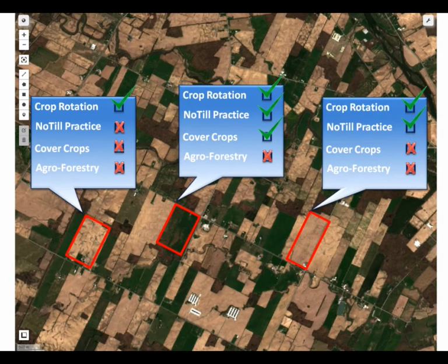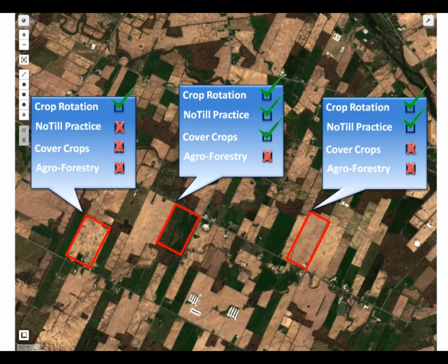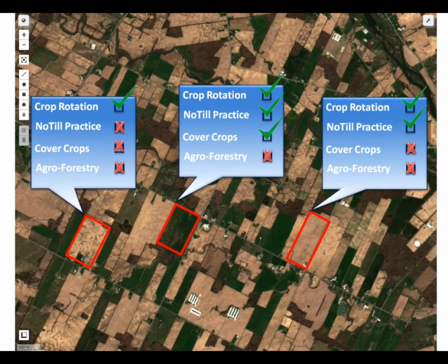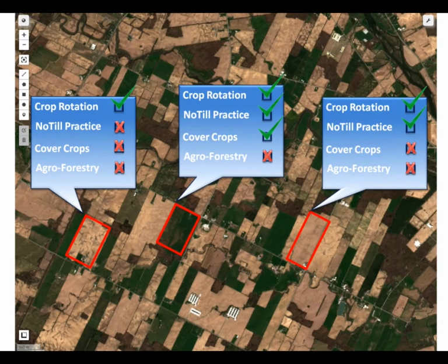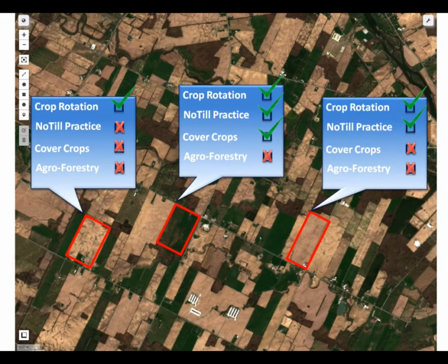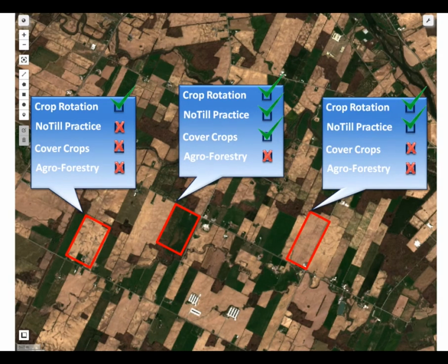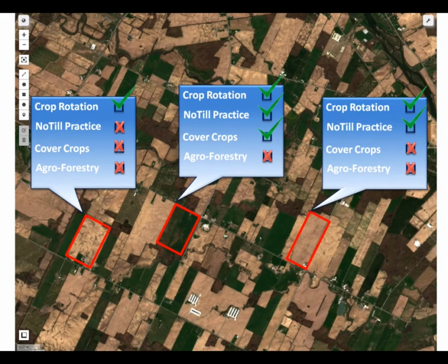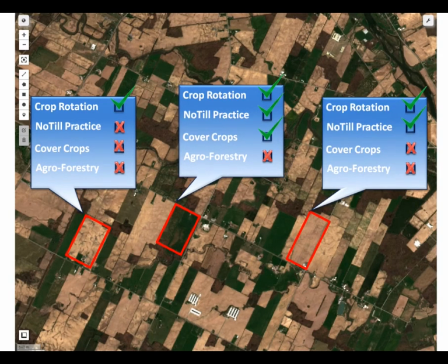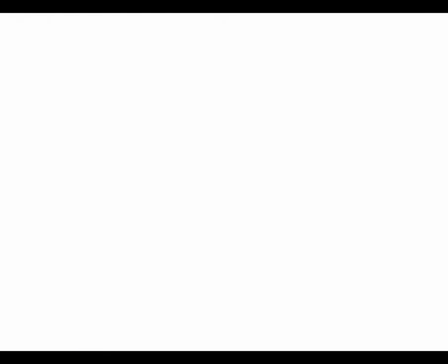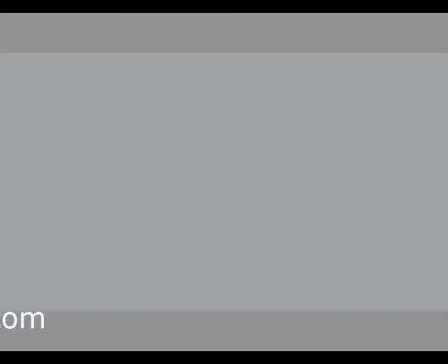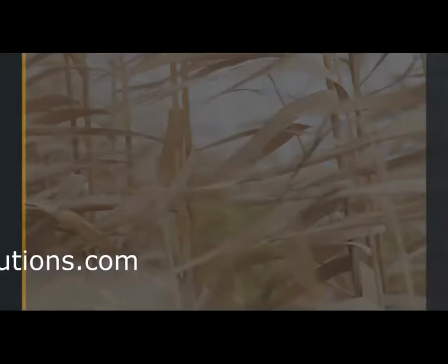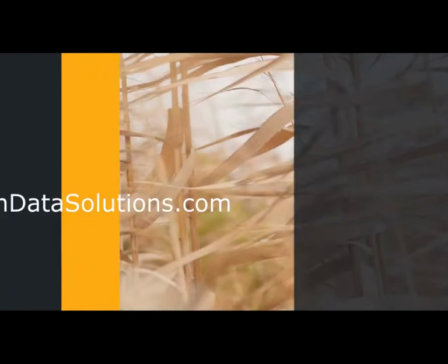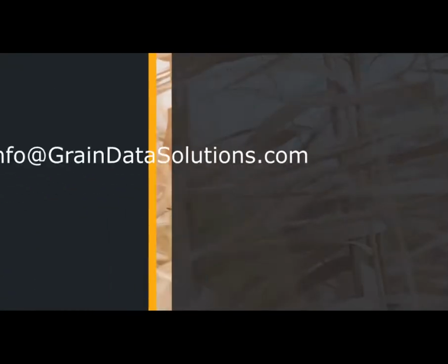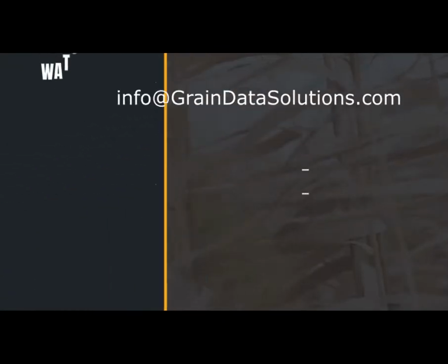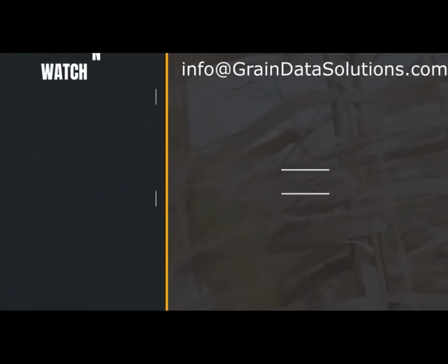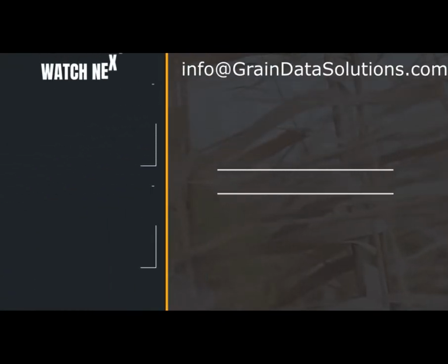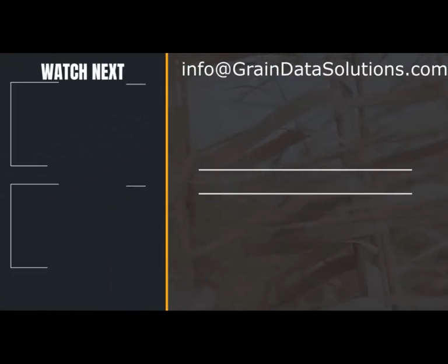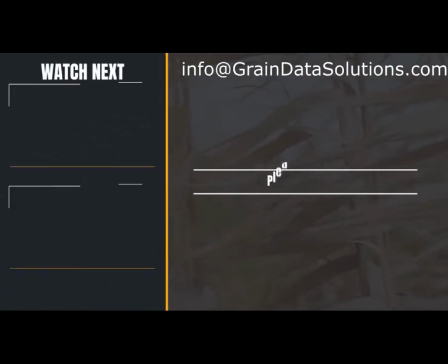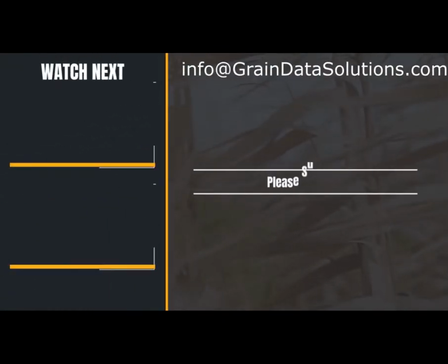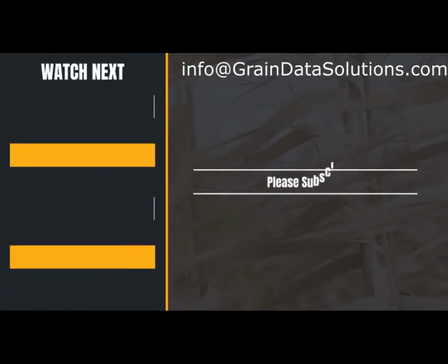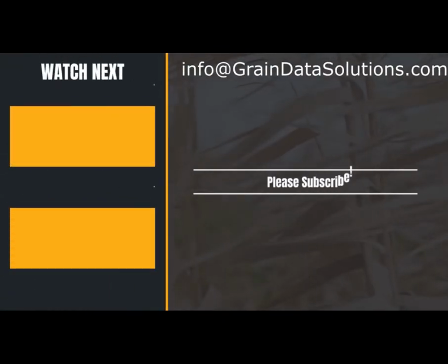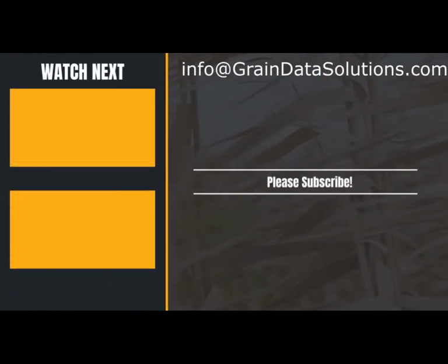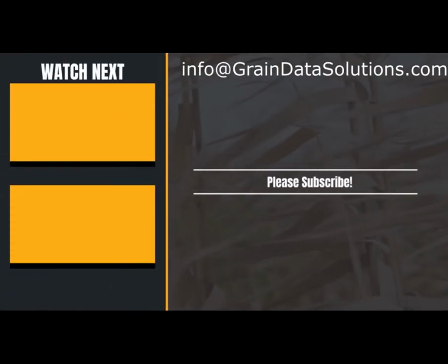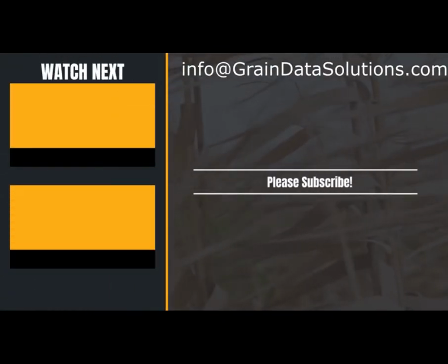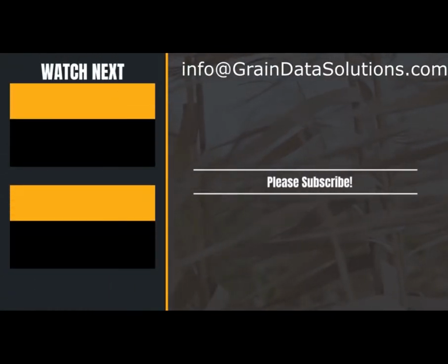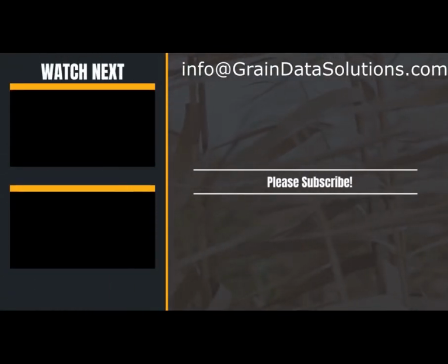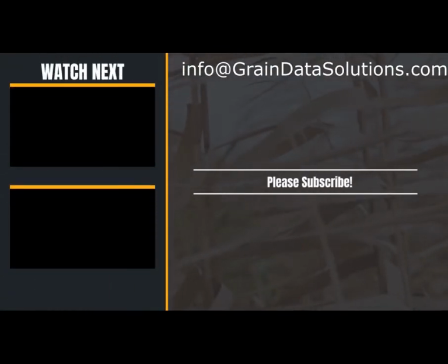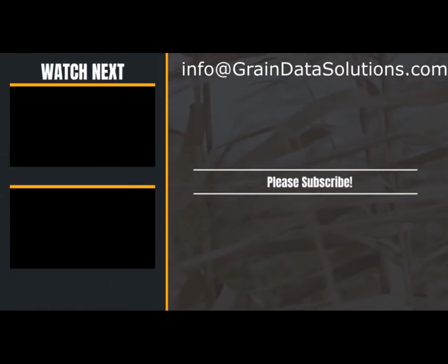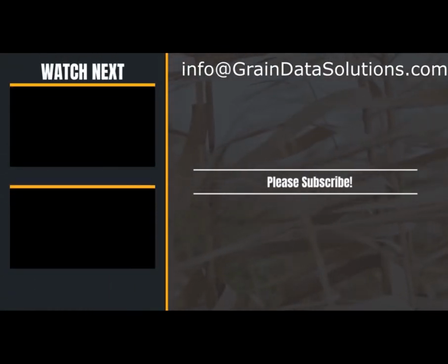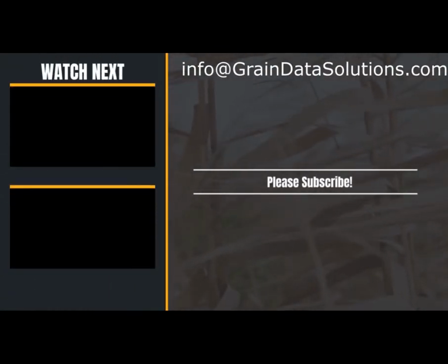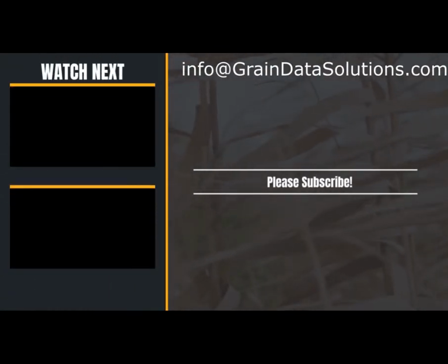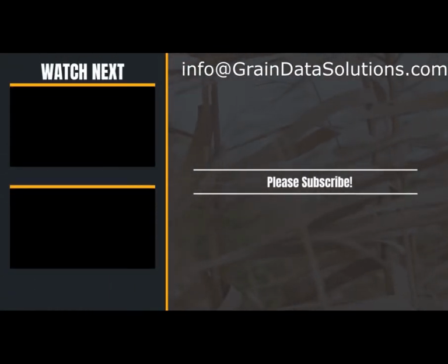Reach us at info@graindatasolutions.com for more information.